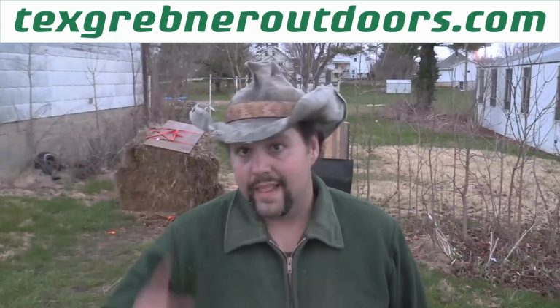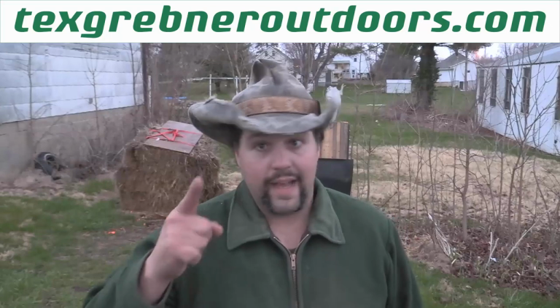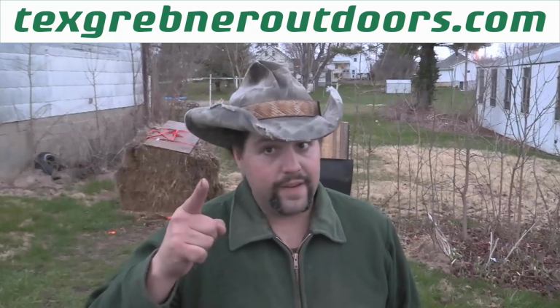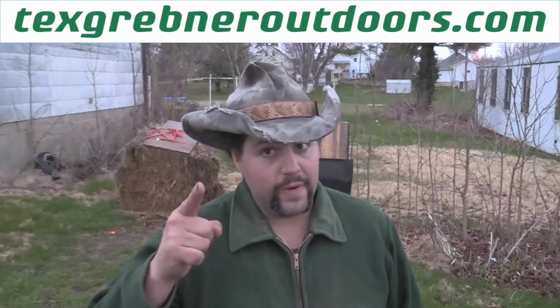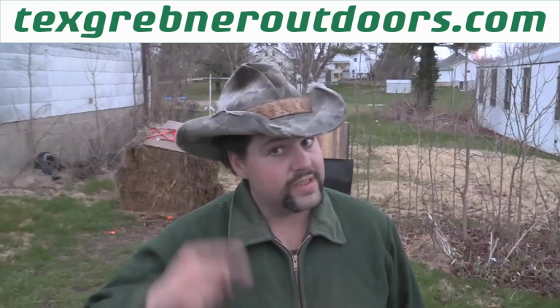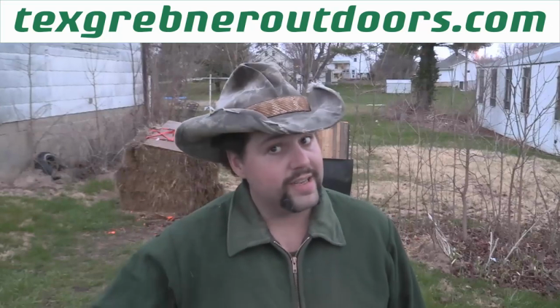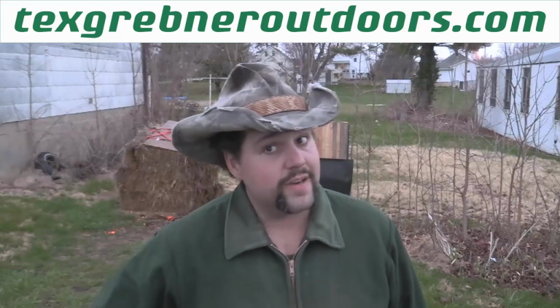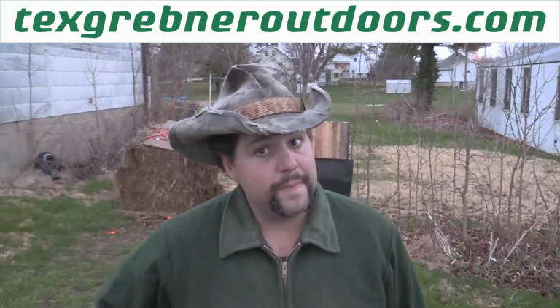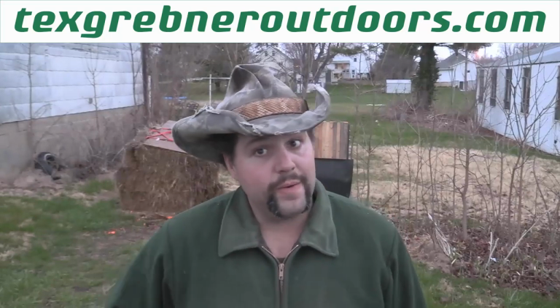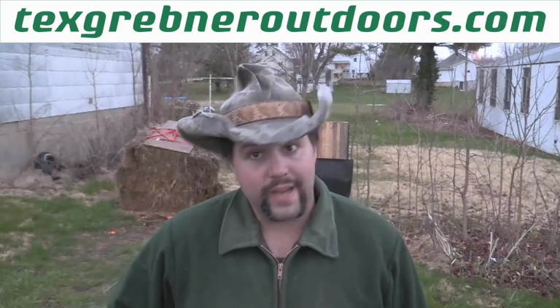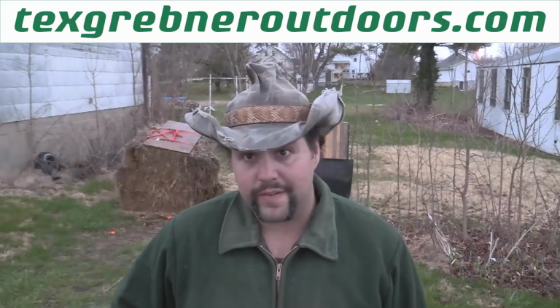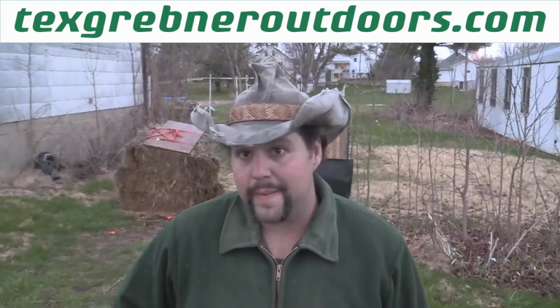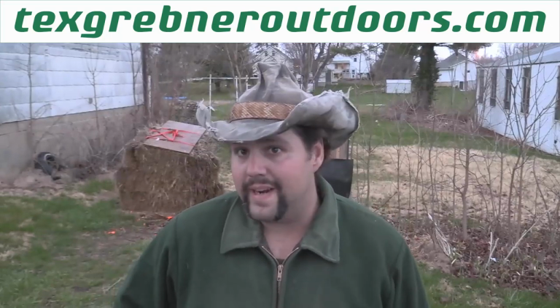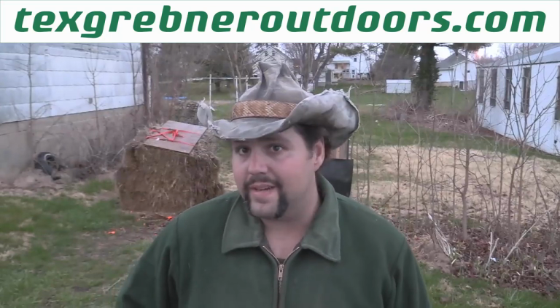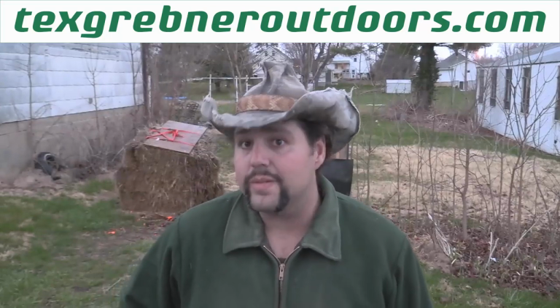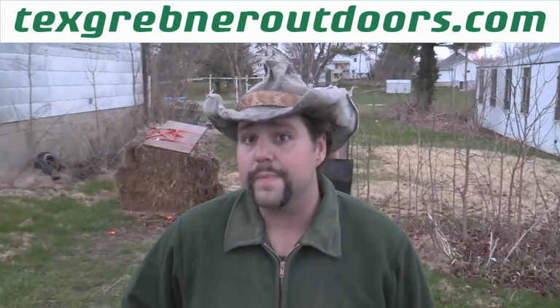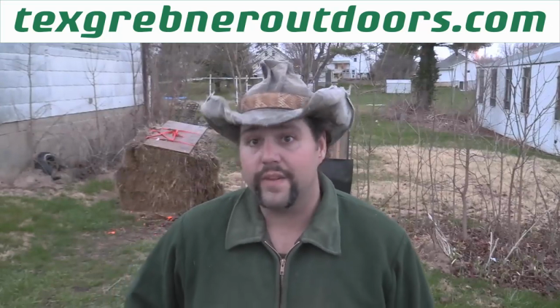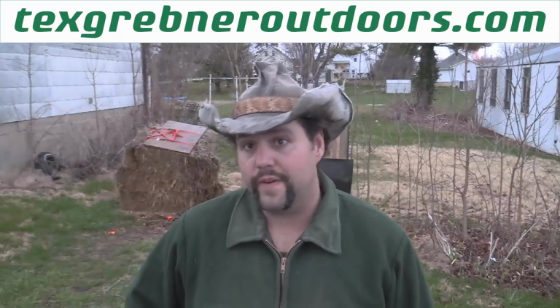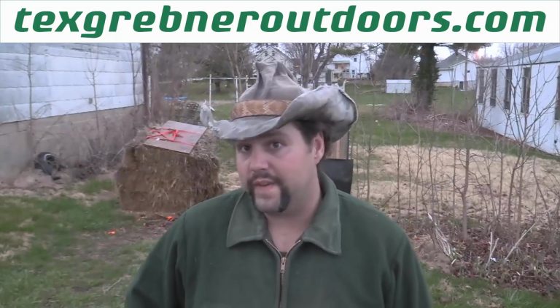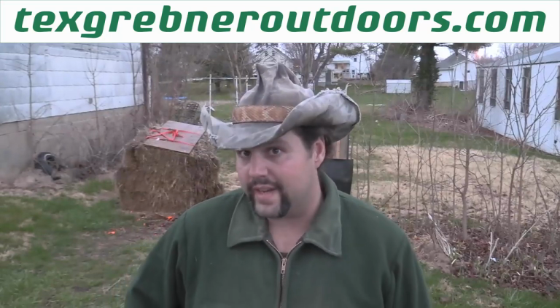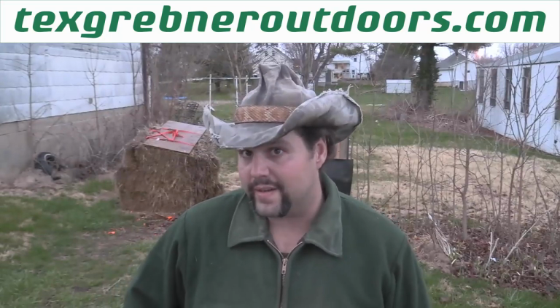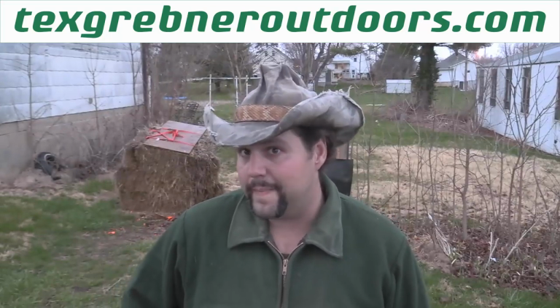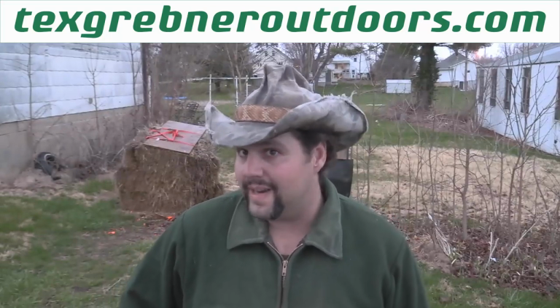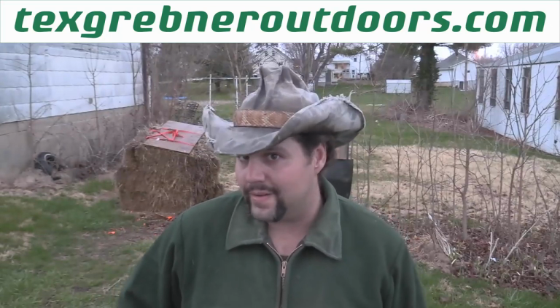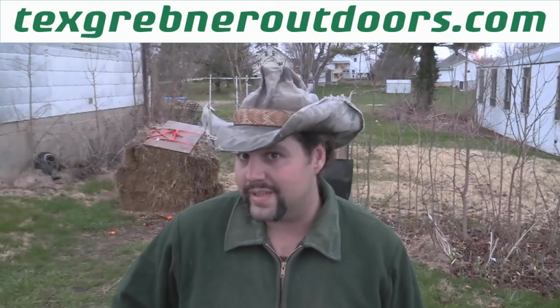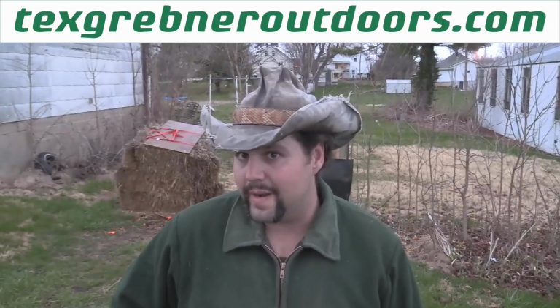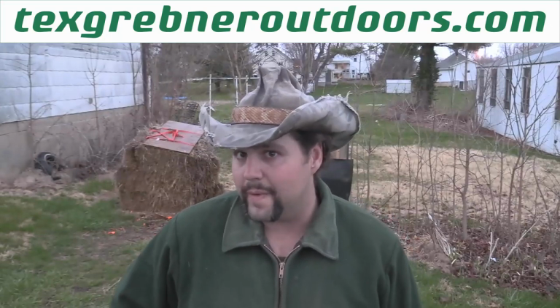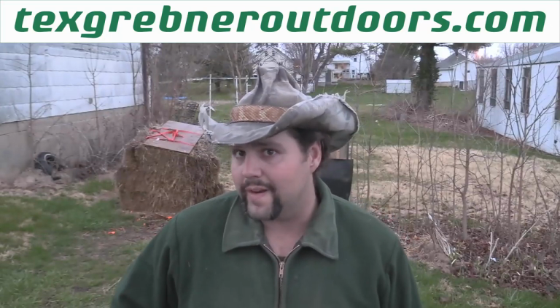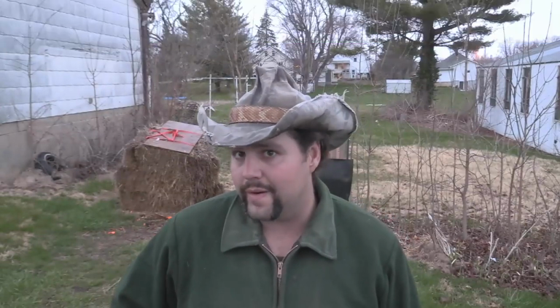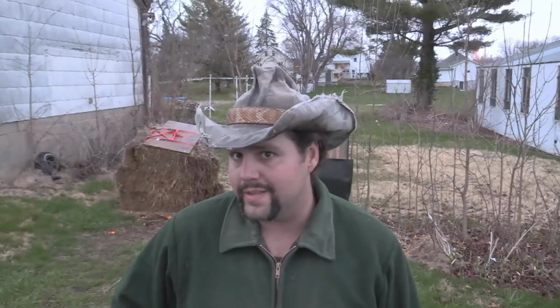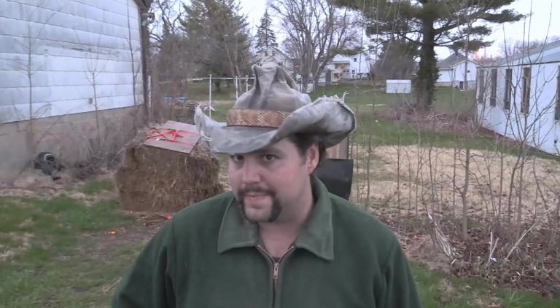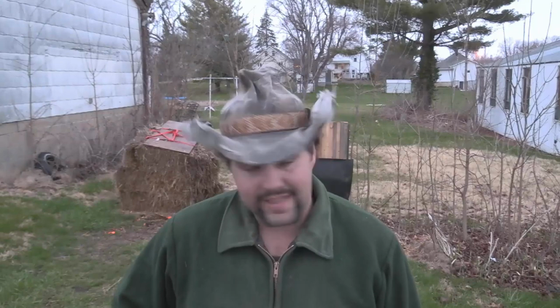Howdy folks, Tex Grebner here with Tex Grebner Outdoors. Hope you guys are ready for your Tex Grebner Outdoors morning cartoon awesomeness.